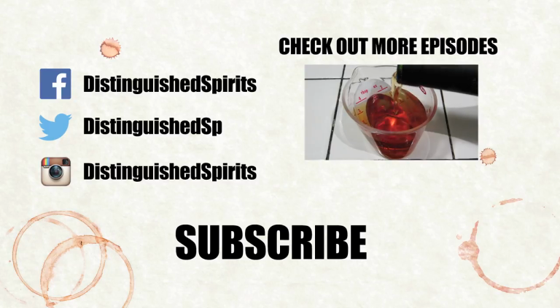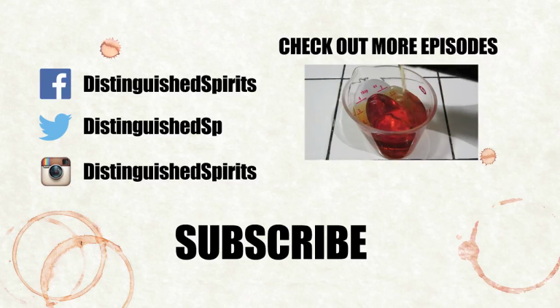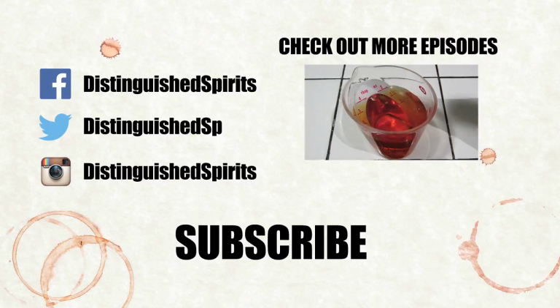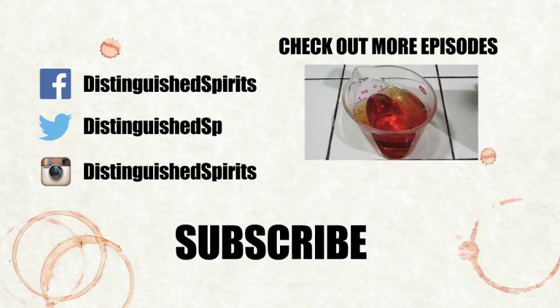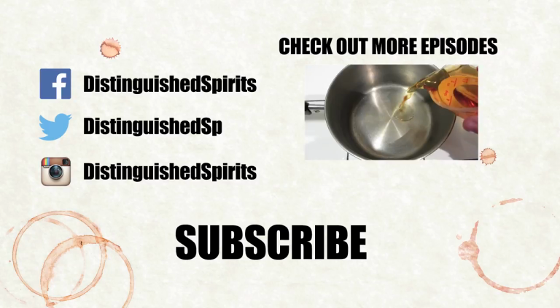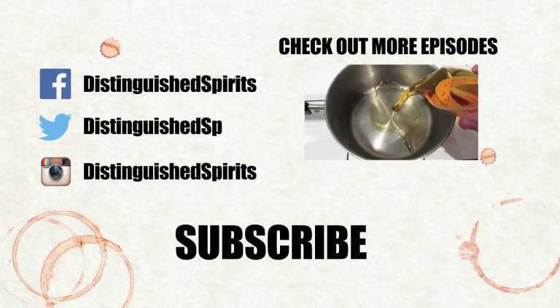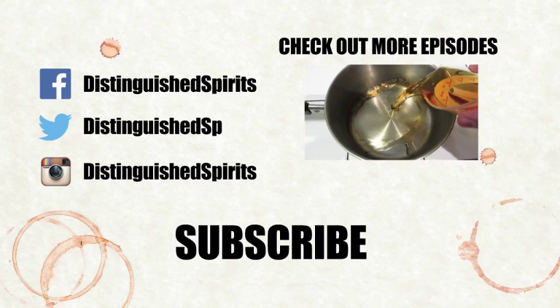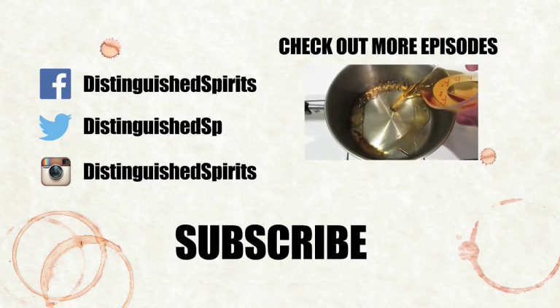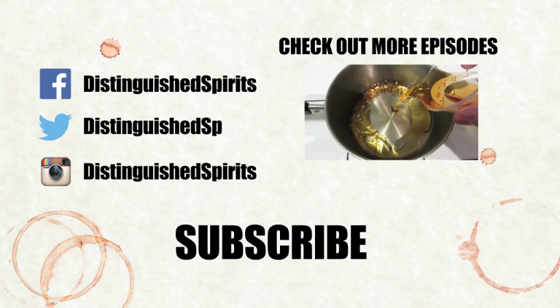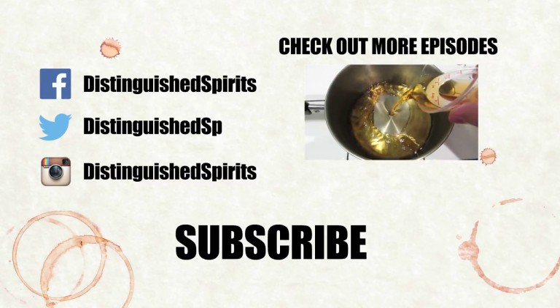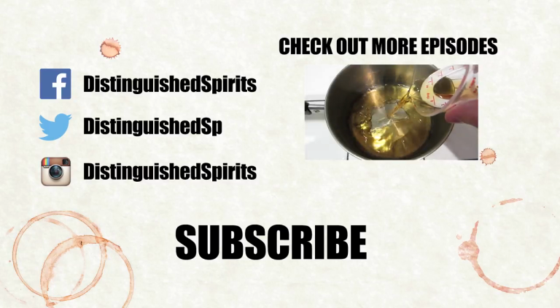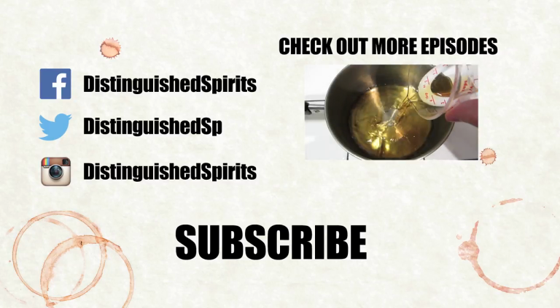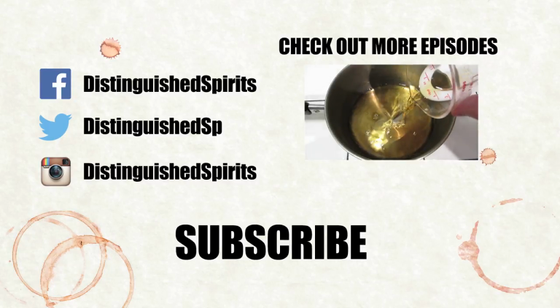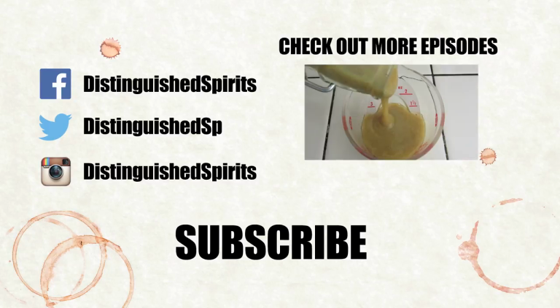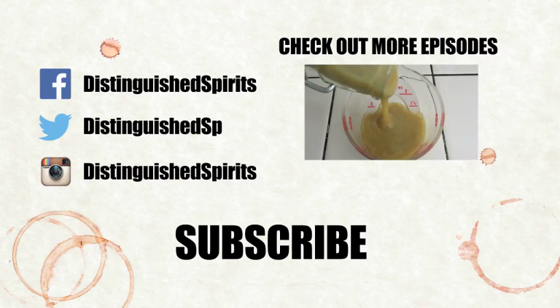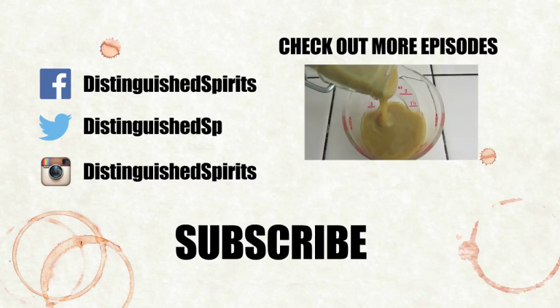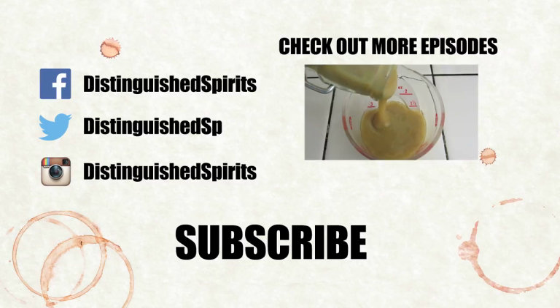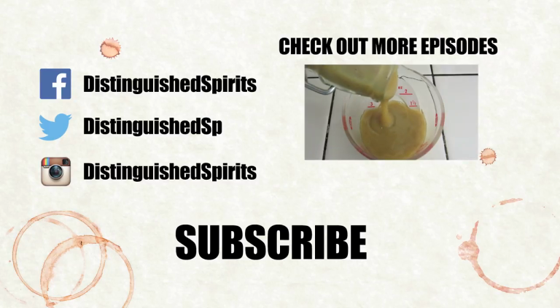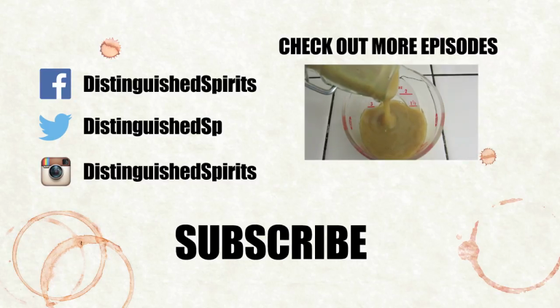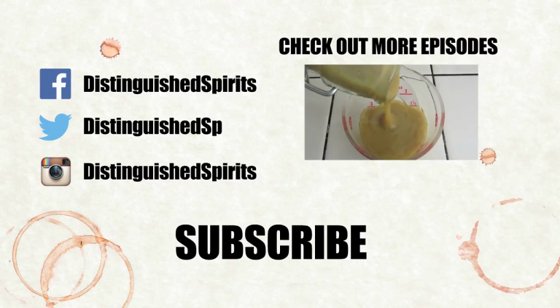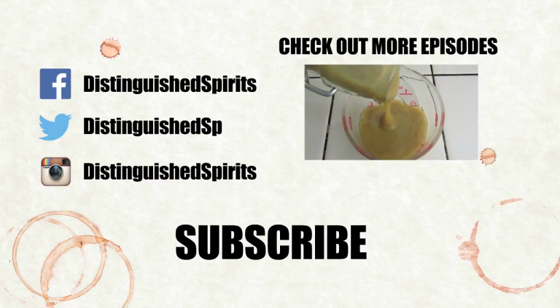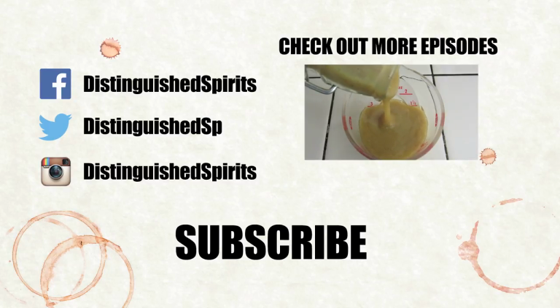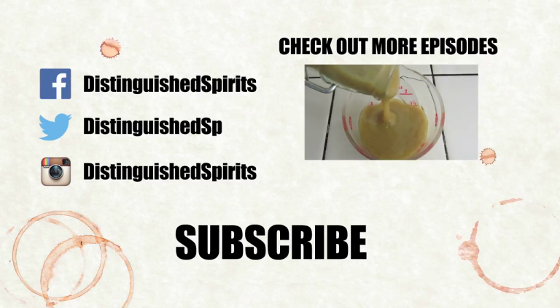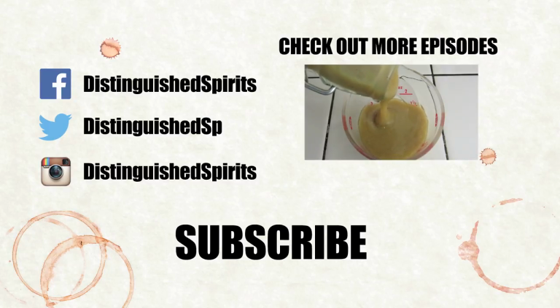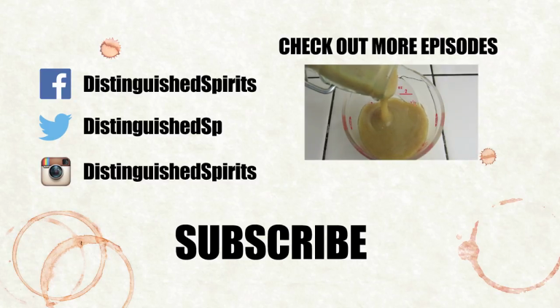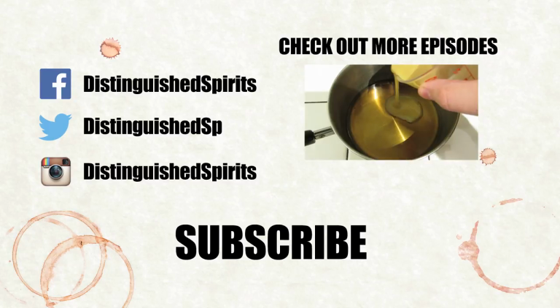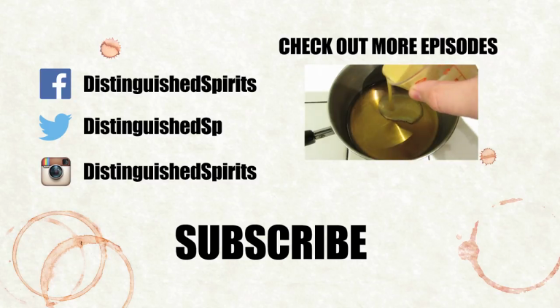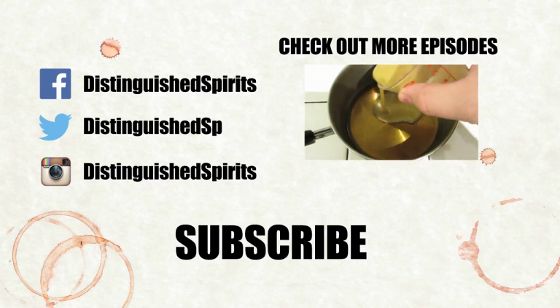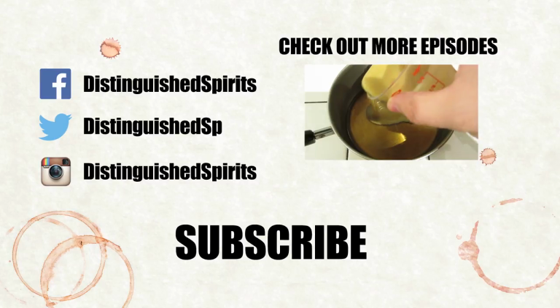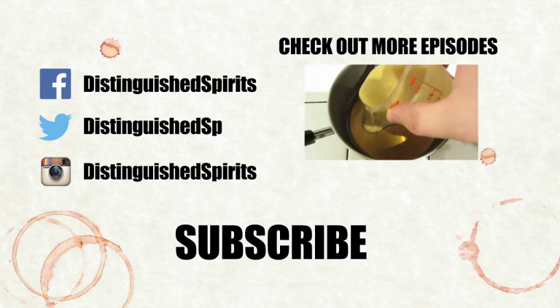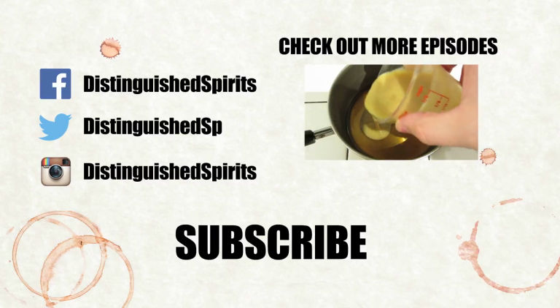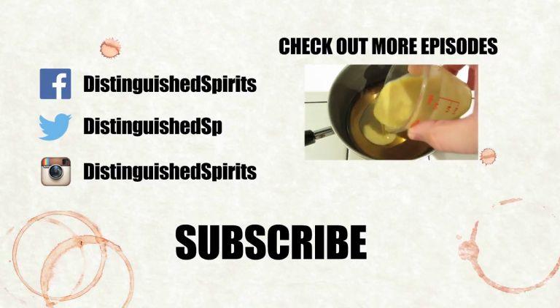Click here for more videos. Be sure to subscribe. And don't forget to check us out on Facebook, Twitter, and Instagram.